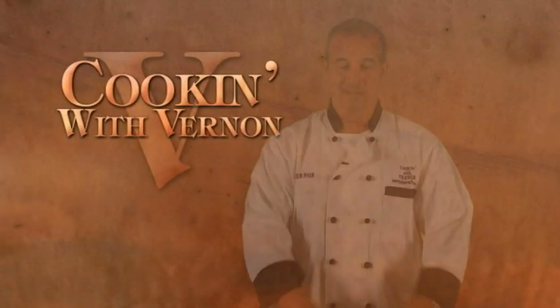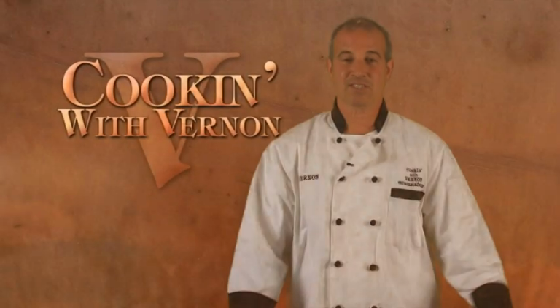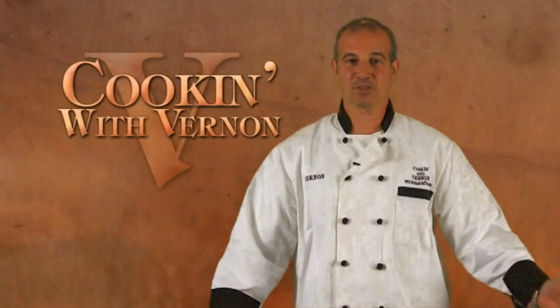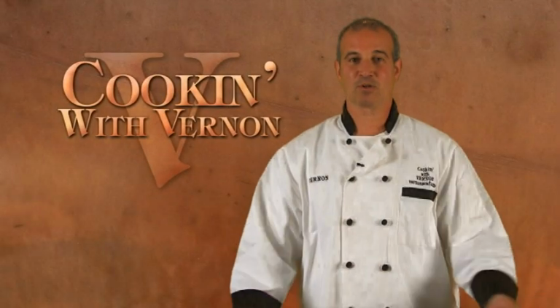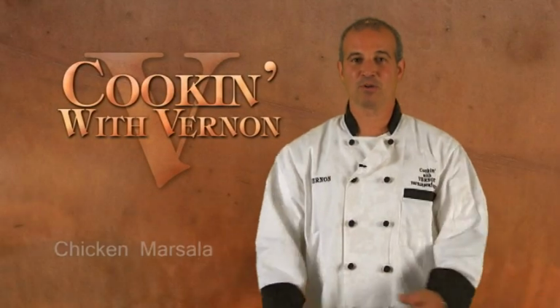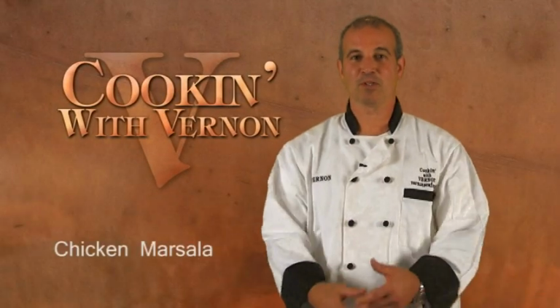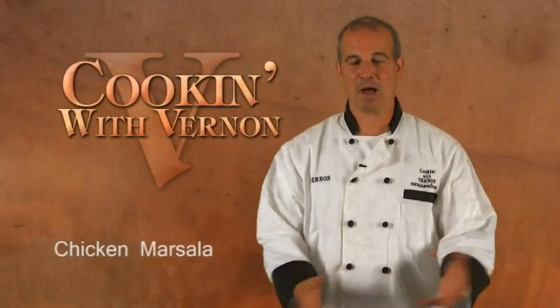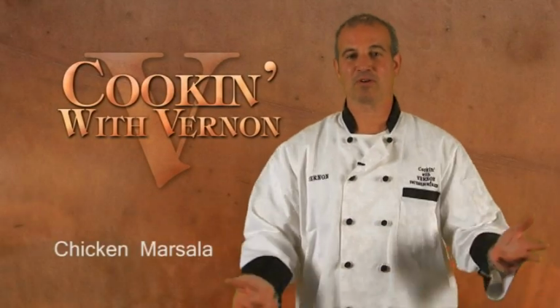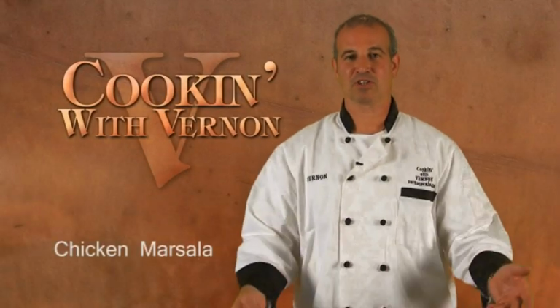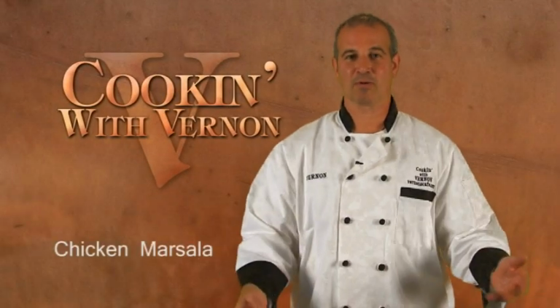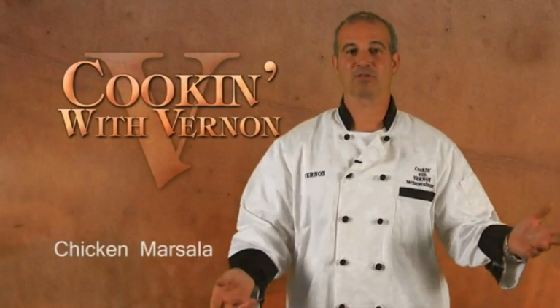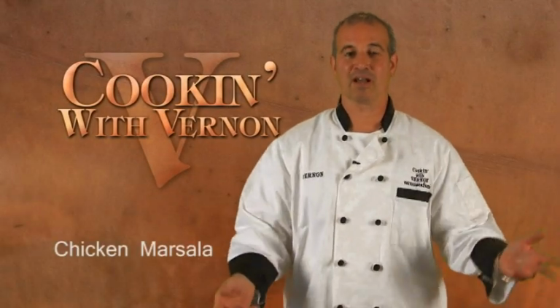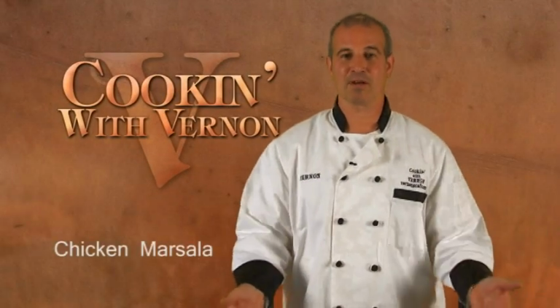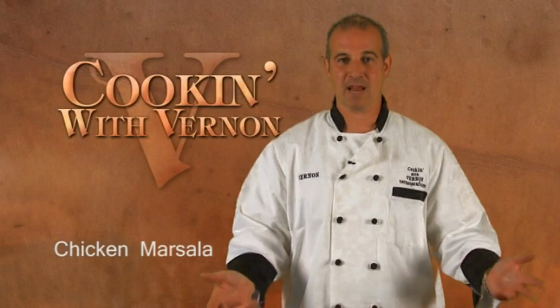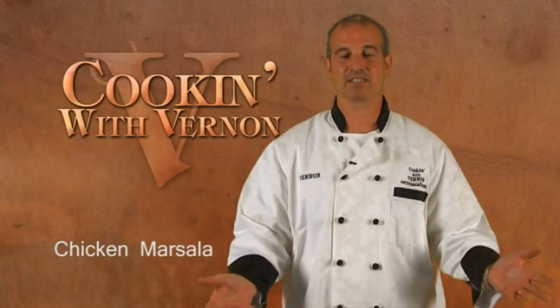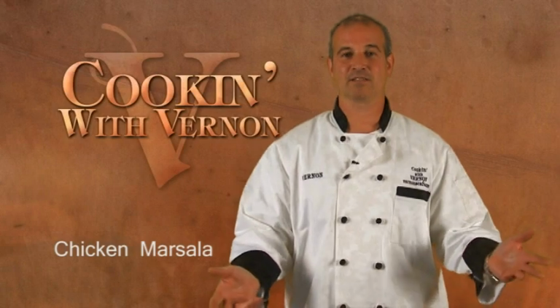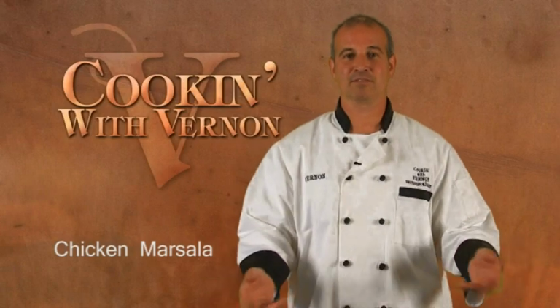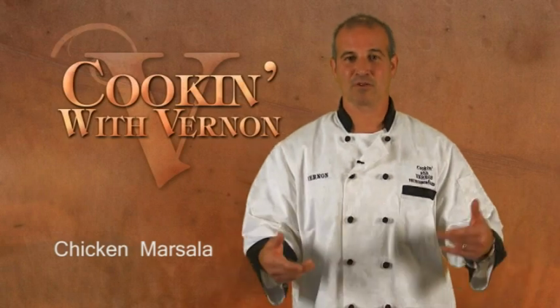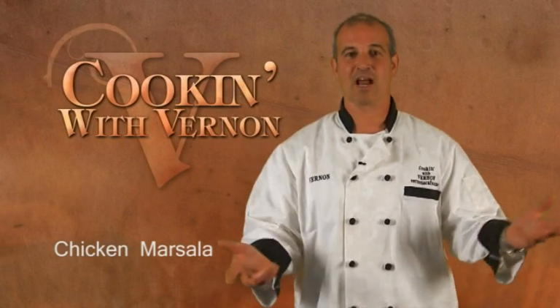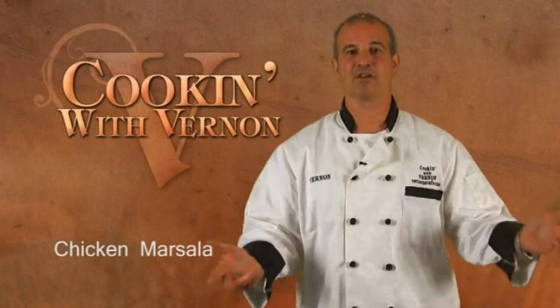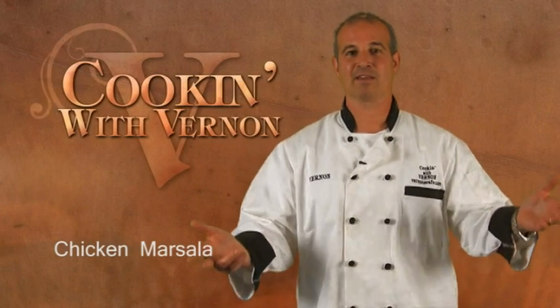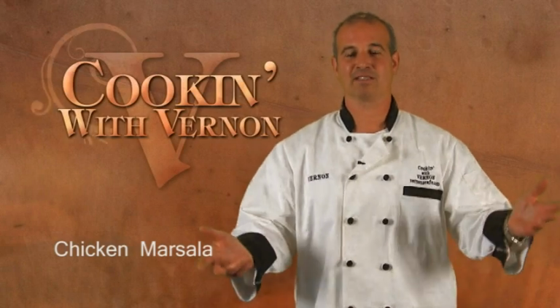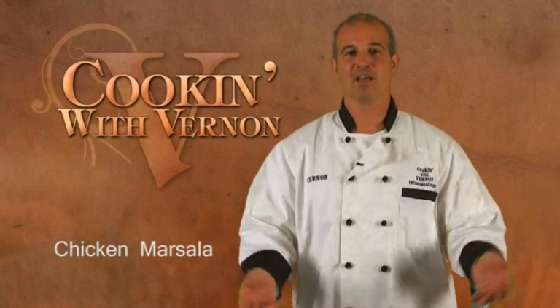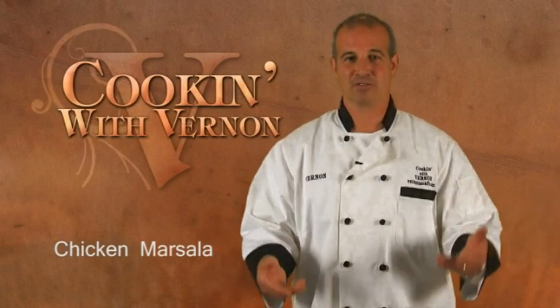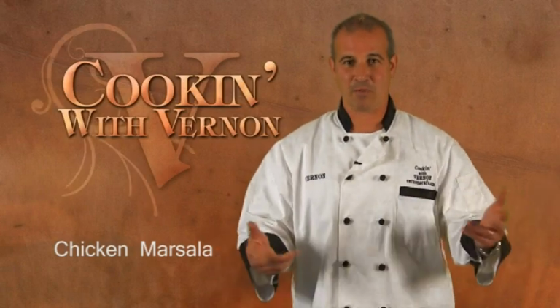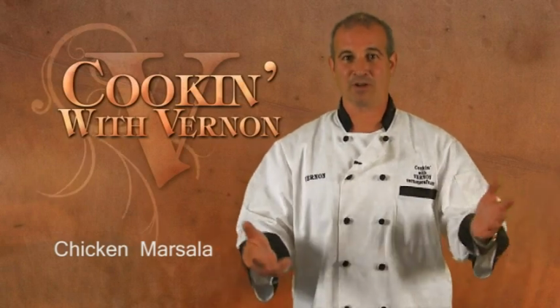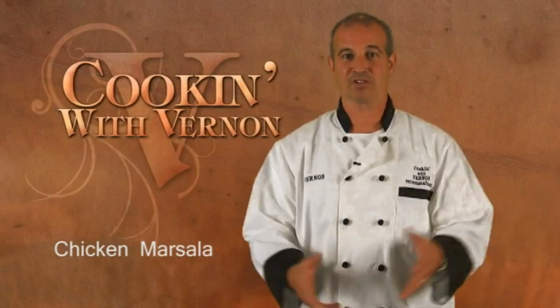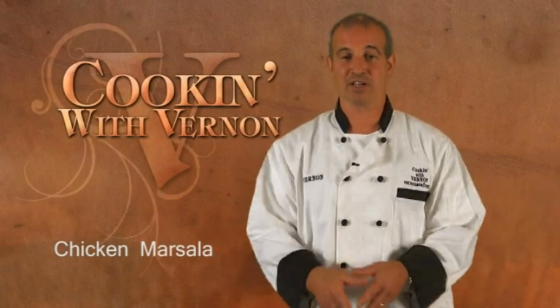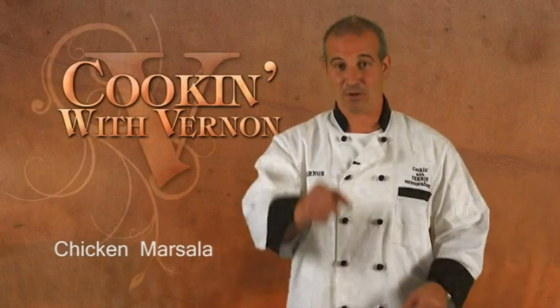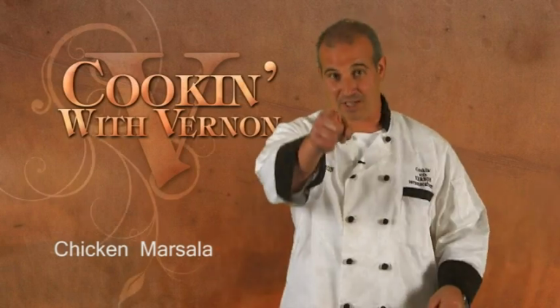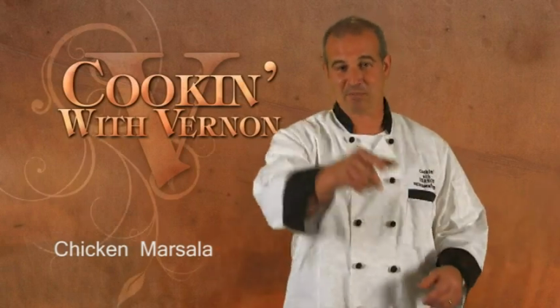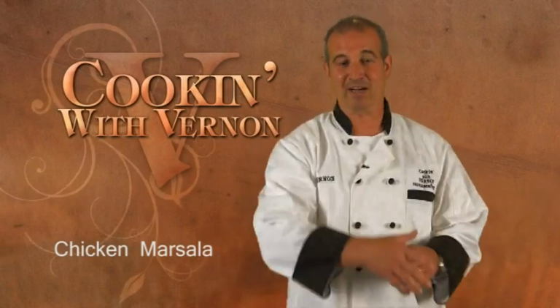This episode we're doing the most popular dish in our restaurant. Everybody's been asking, Vernon, how do you make this? Today we're going to show you, so don't touch that mouse.